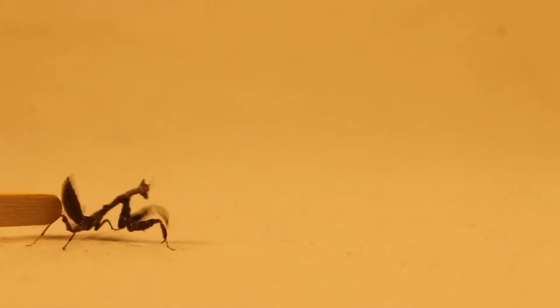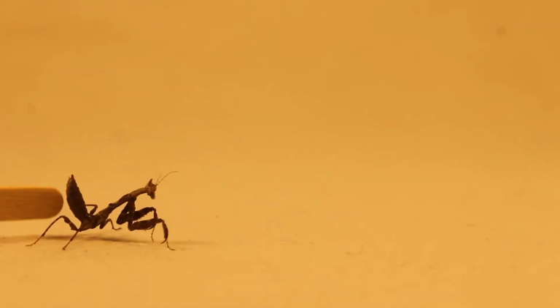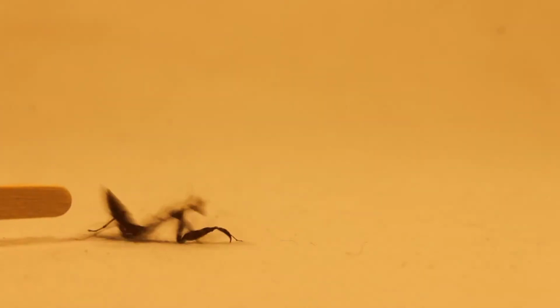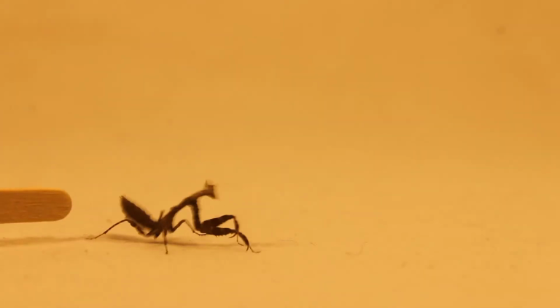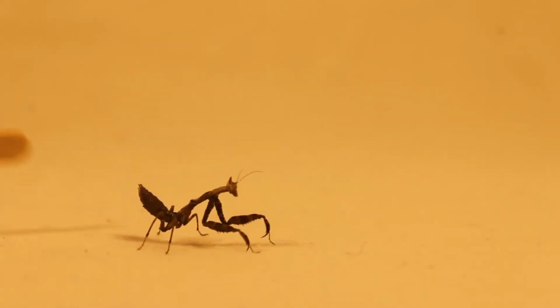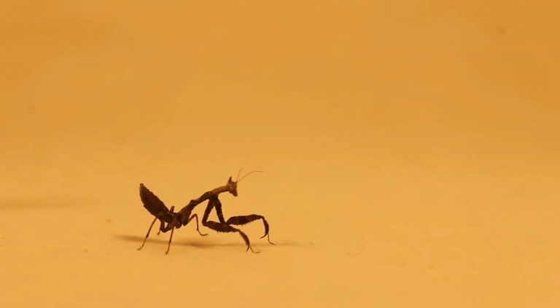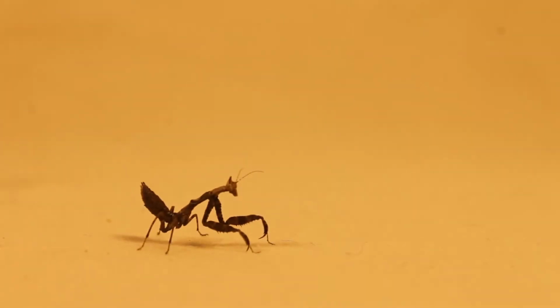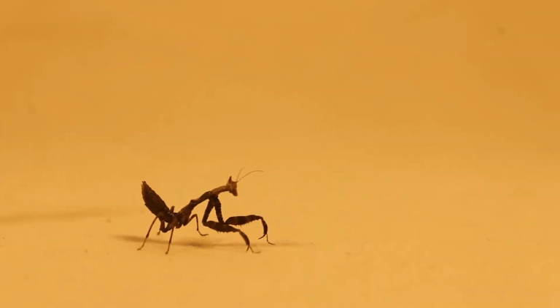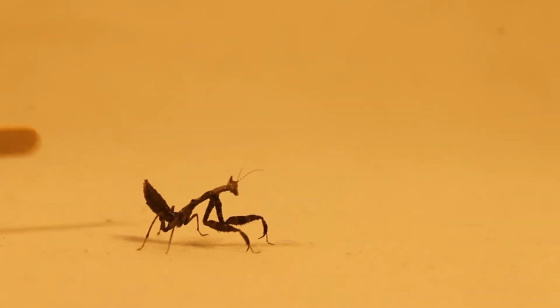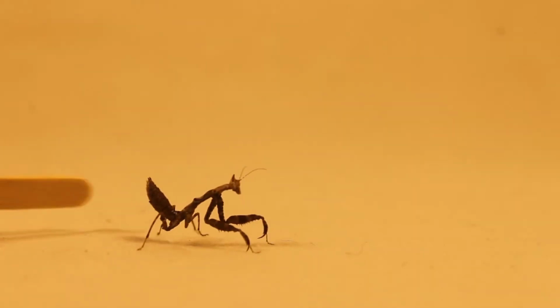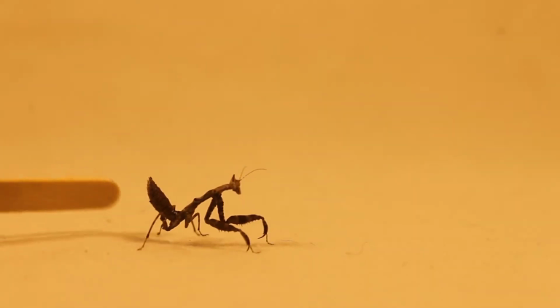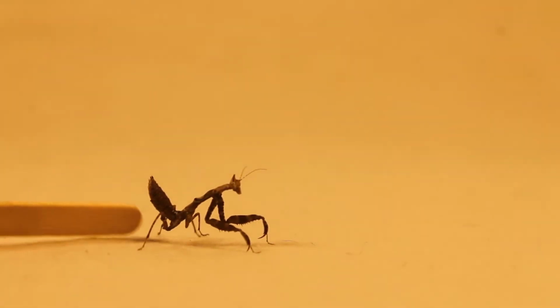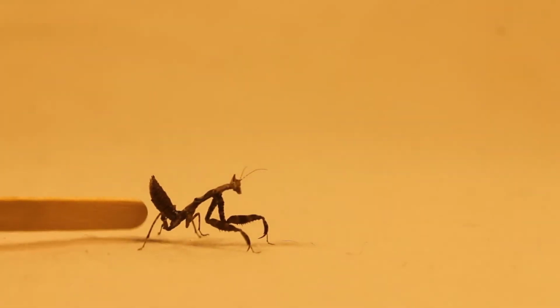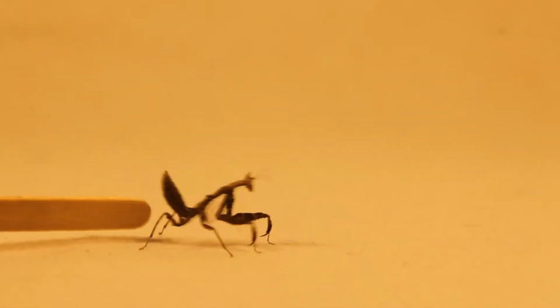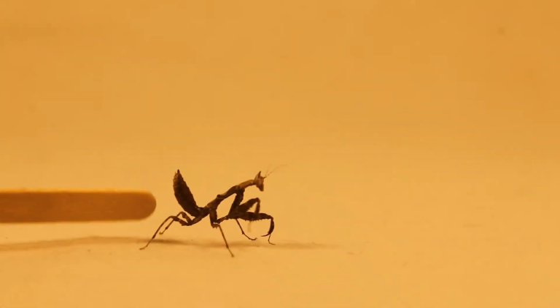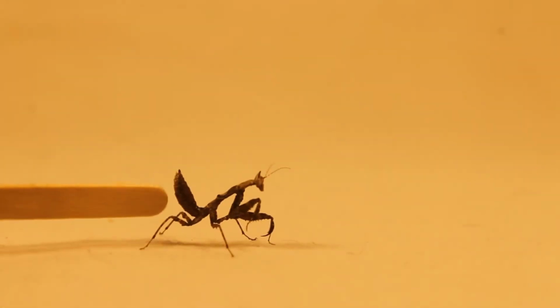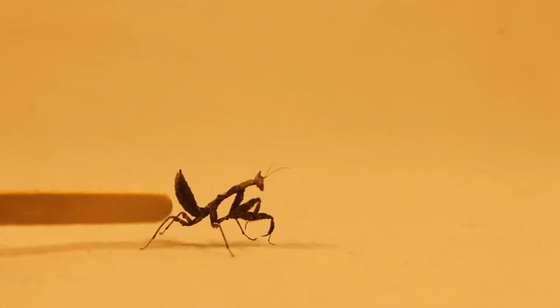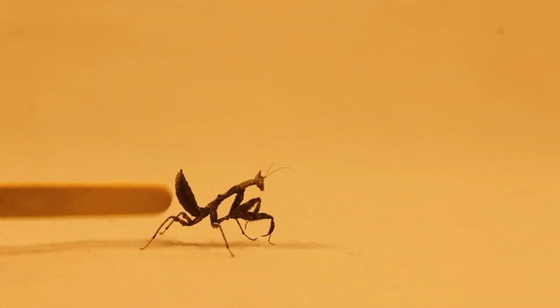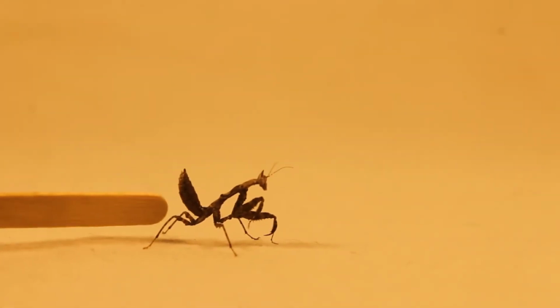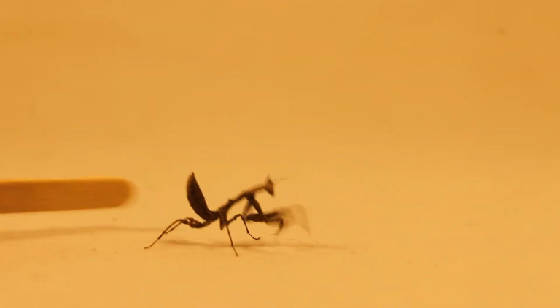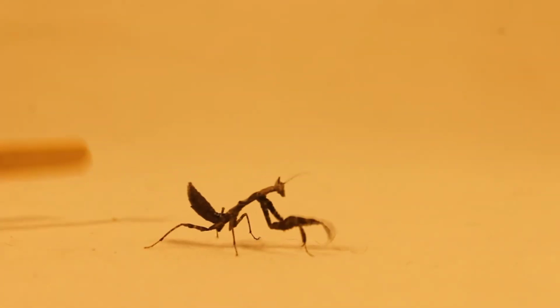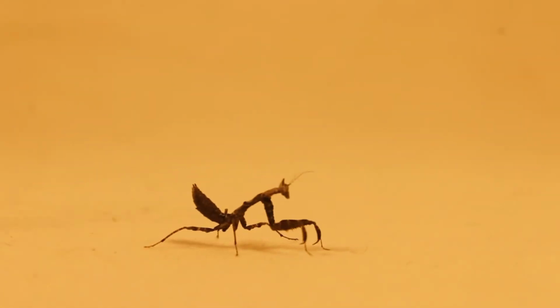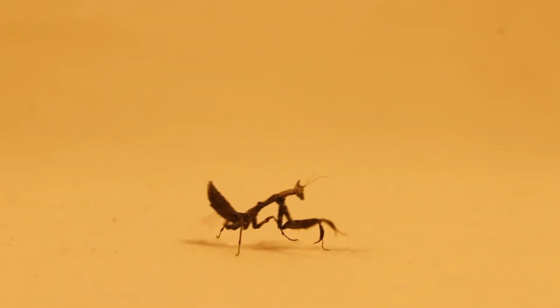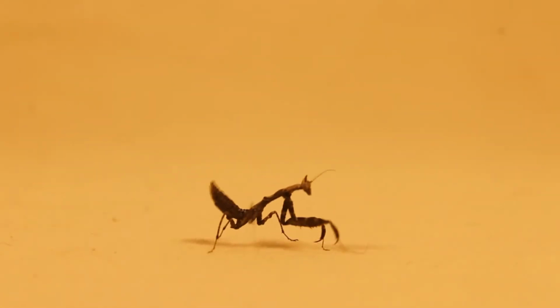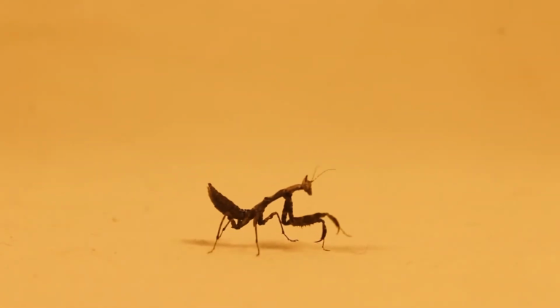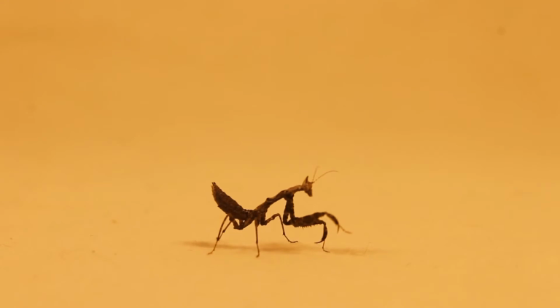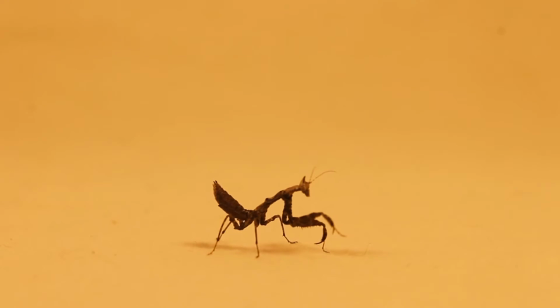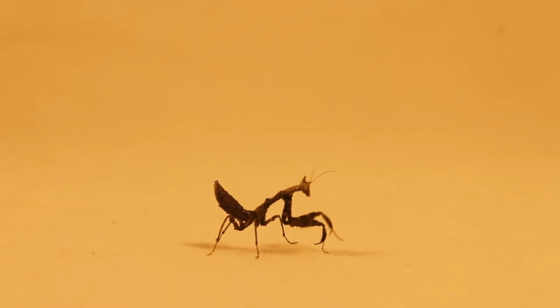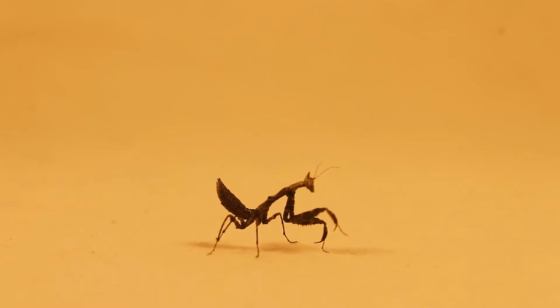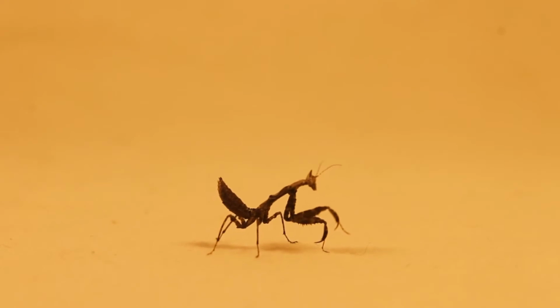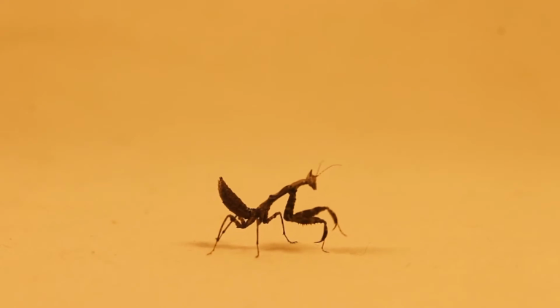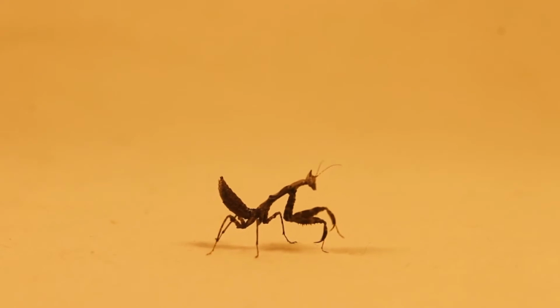Out you go, come on, you can do it. Show the world your tiny little body. There you go, look at you — you're a queen!